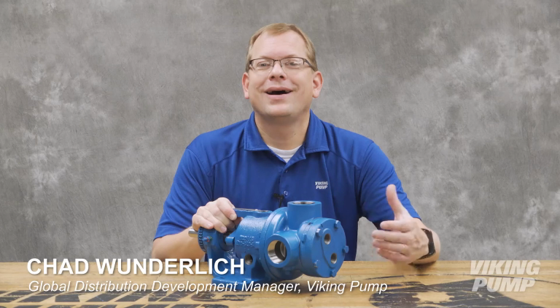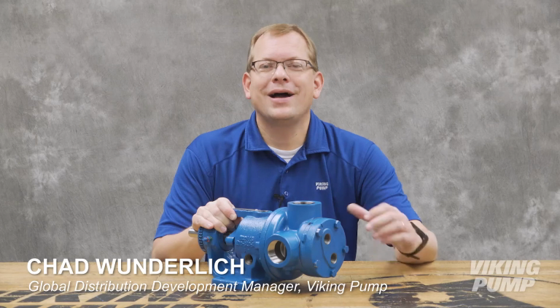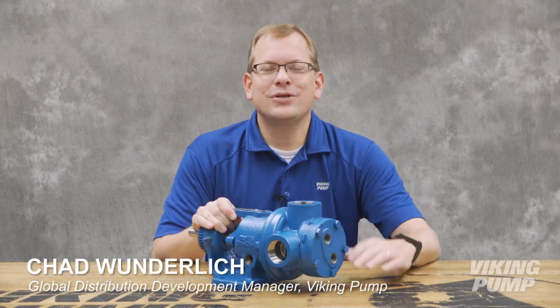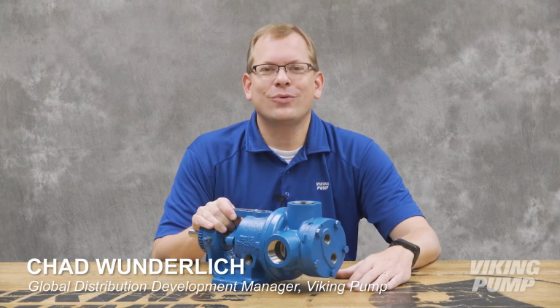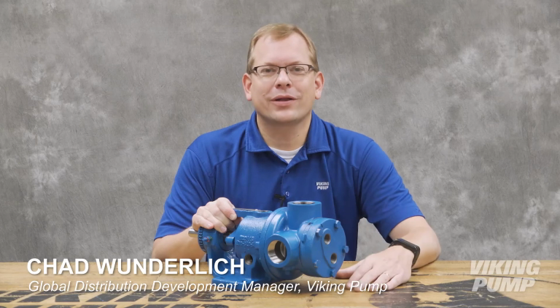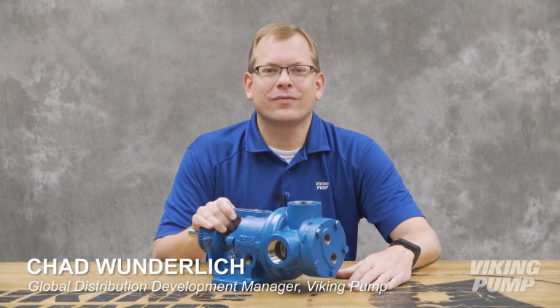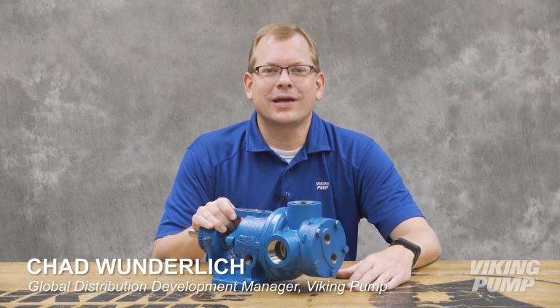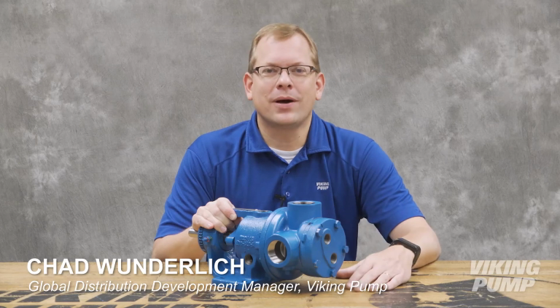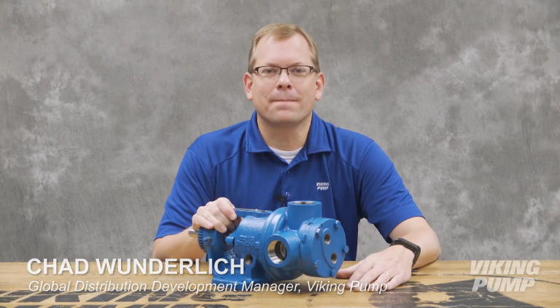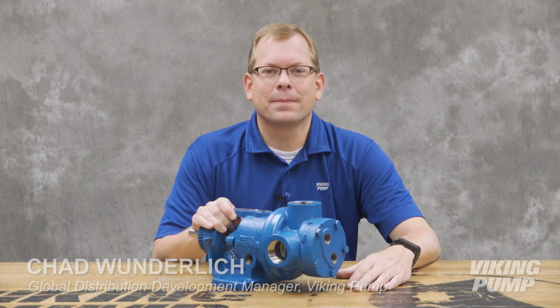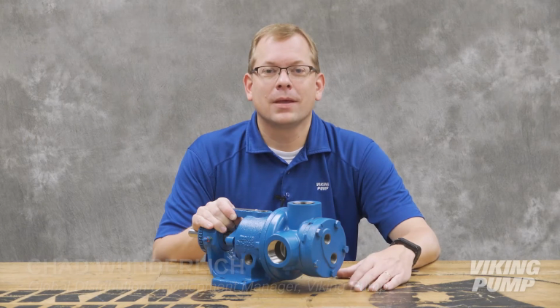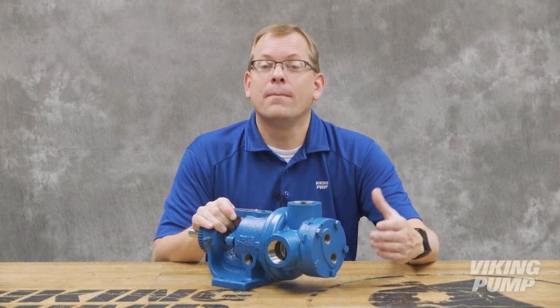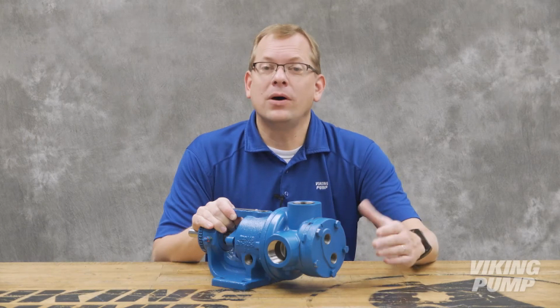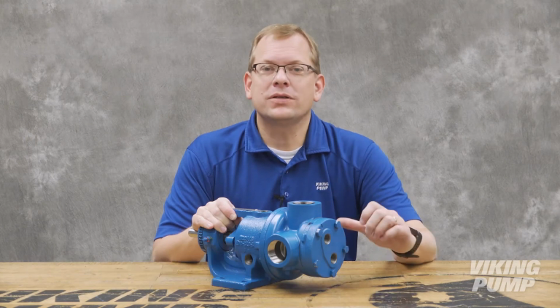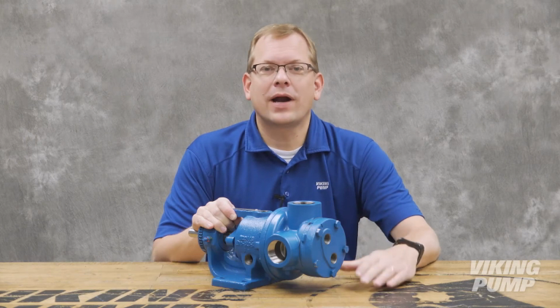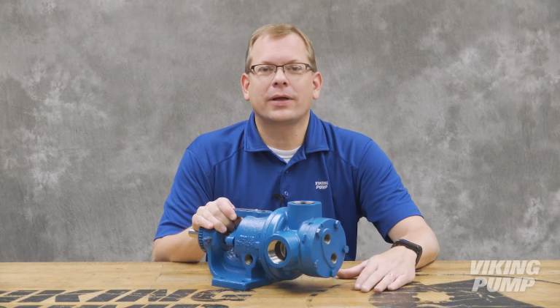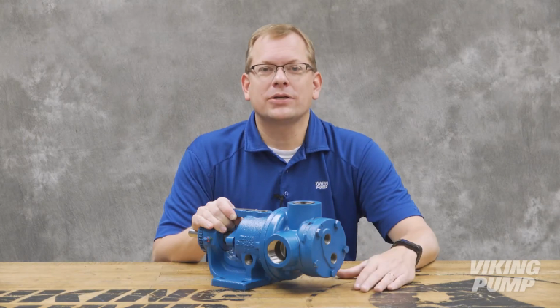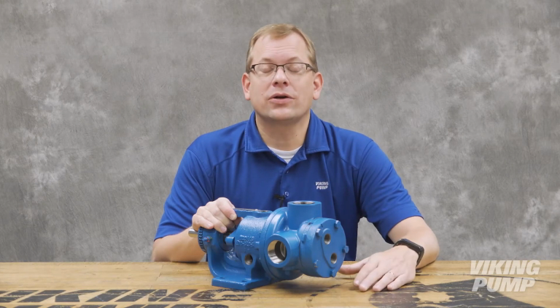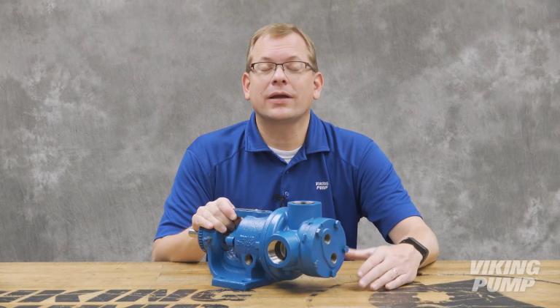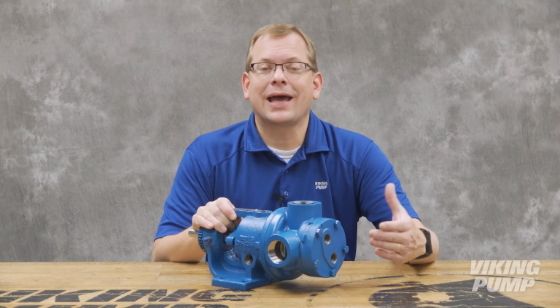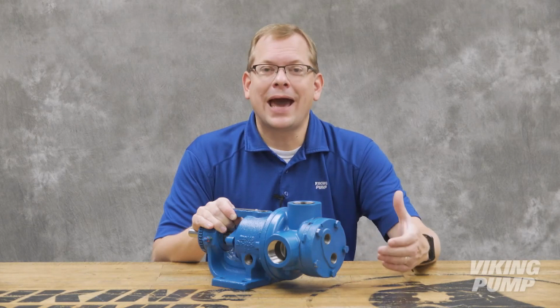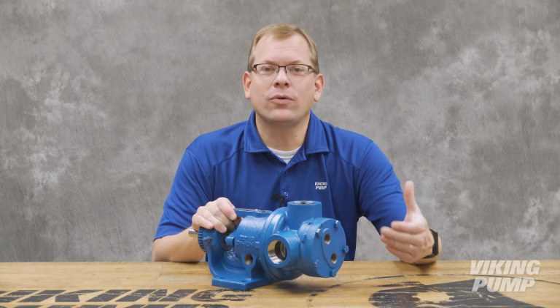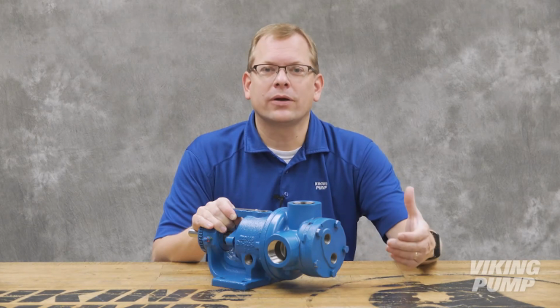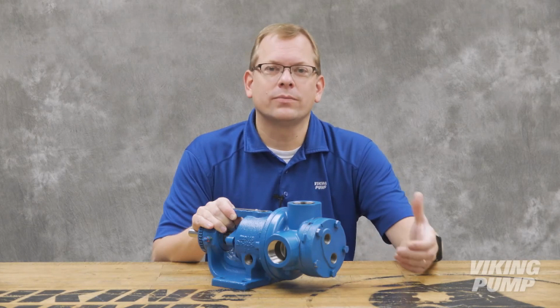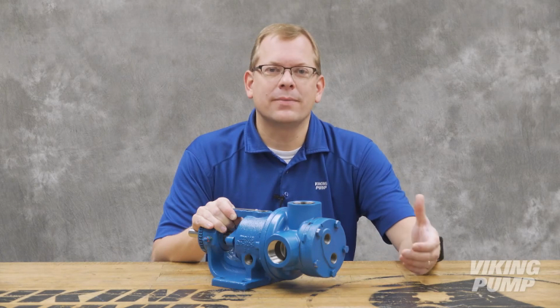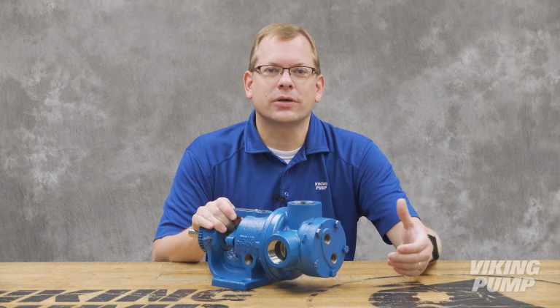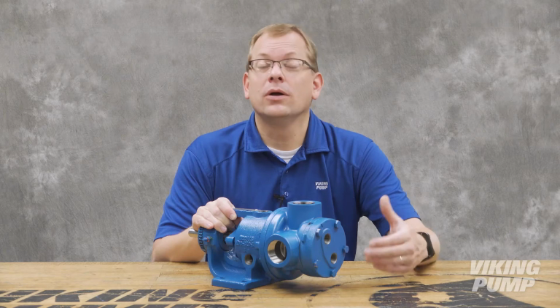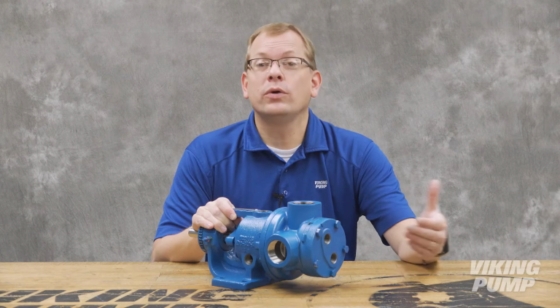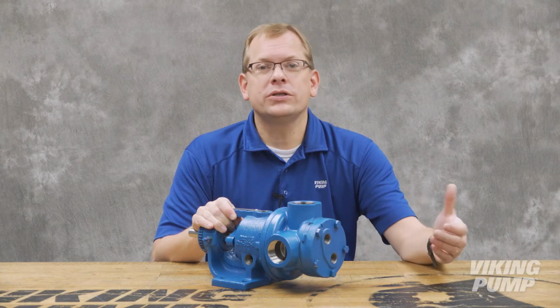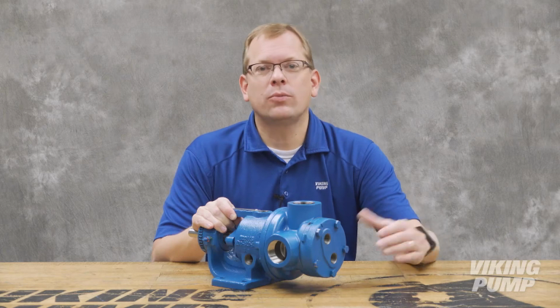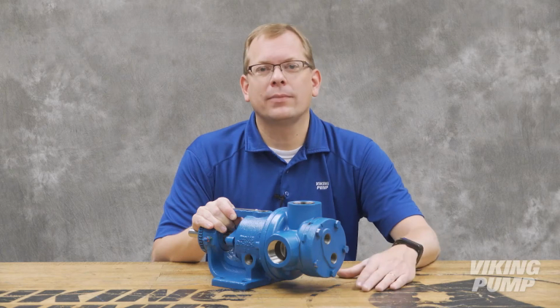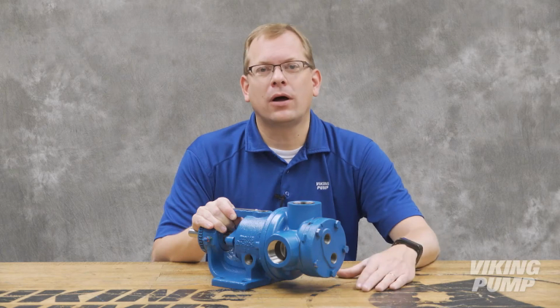Hi, I'm Chad Wunderlich with Viking Pump. Most of our applications are handled at or near room temperature, which is no problem at all.